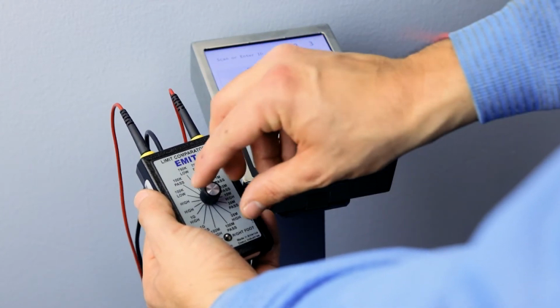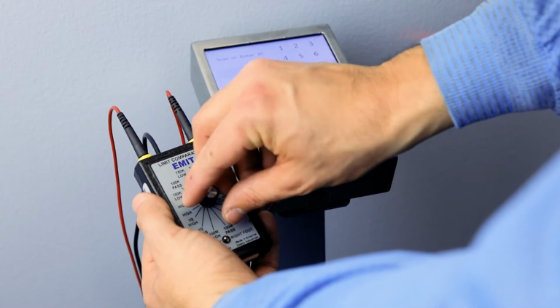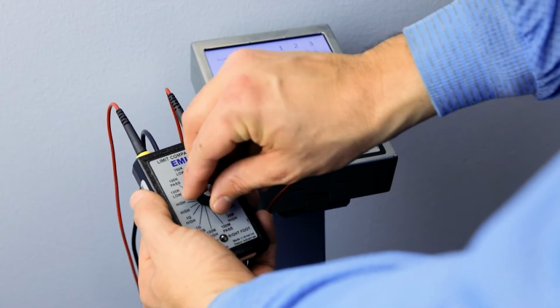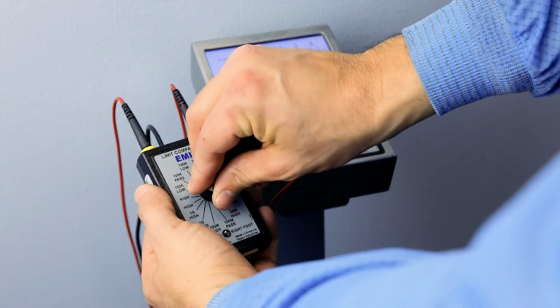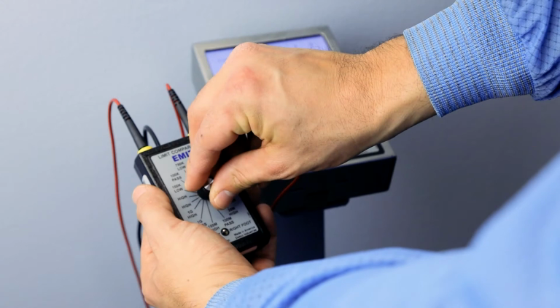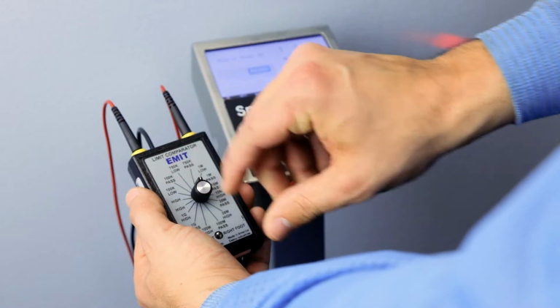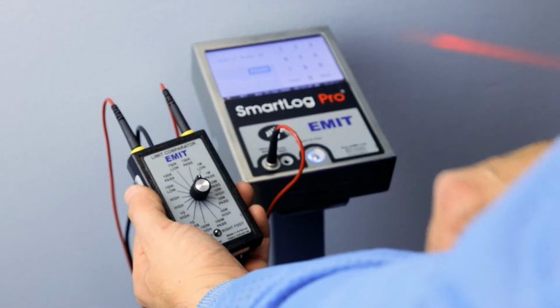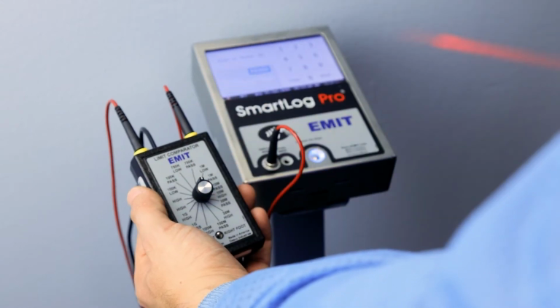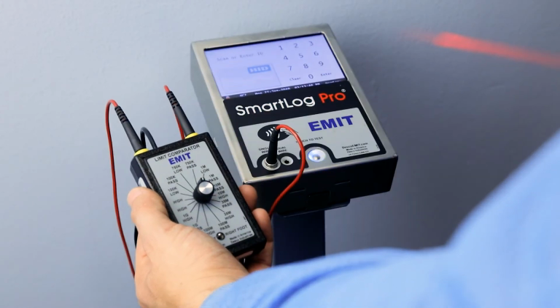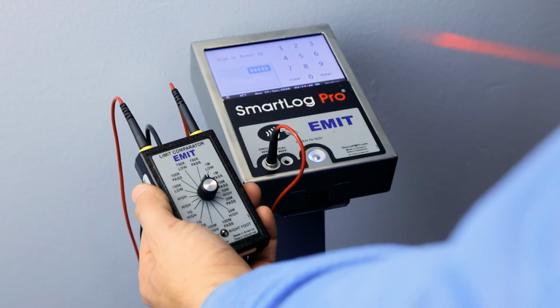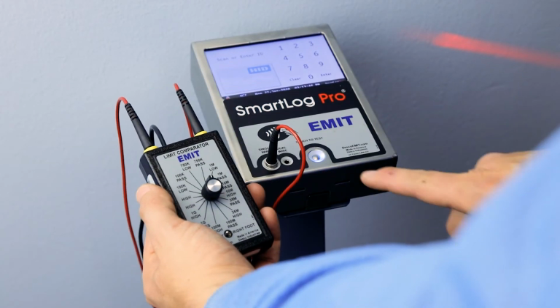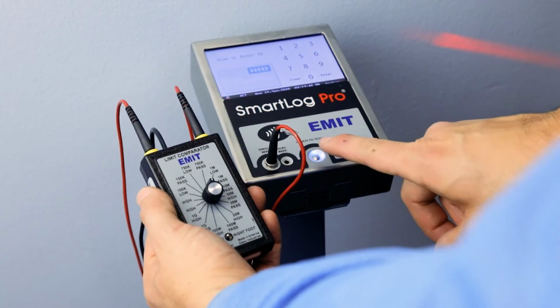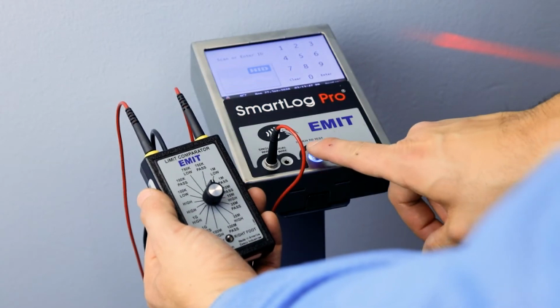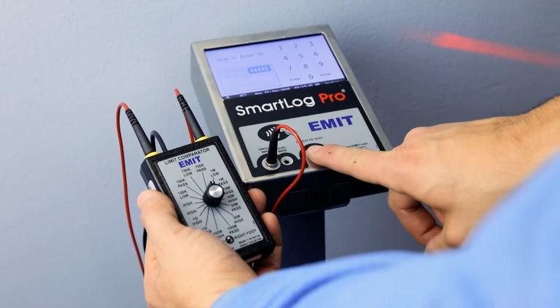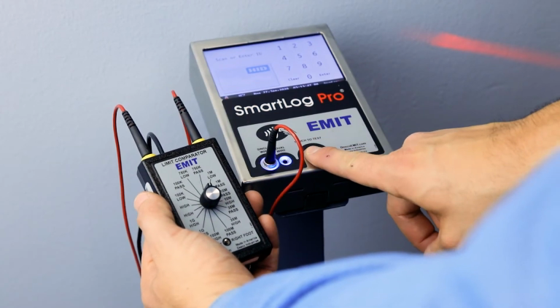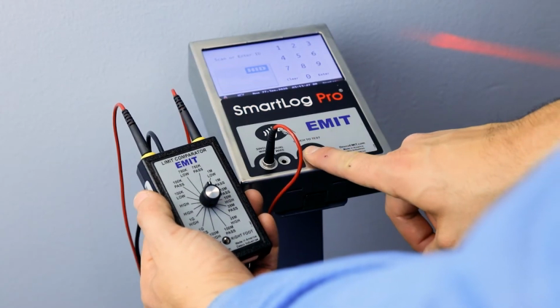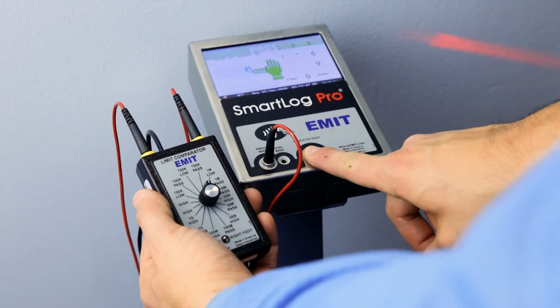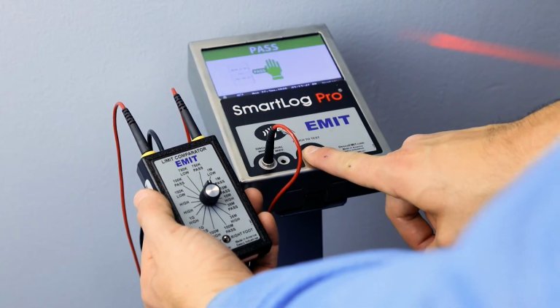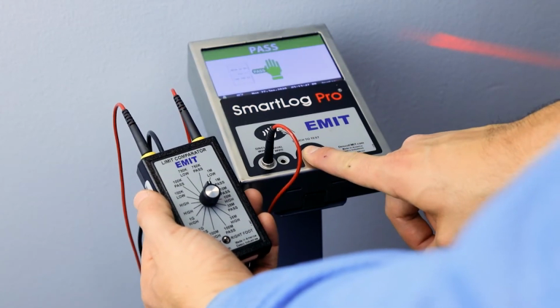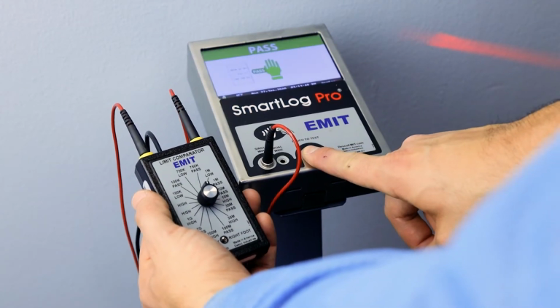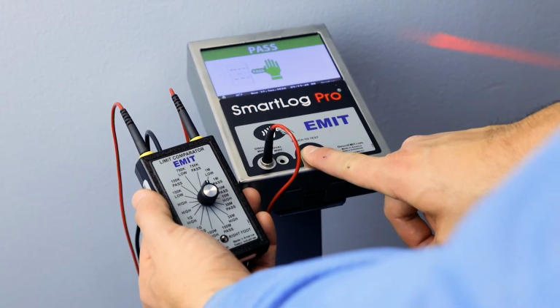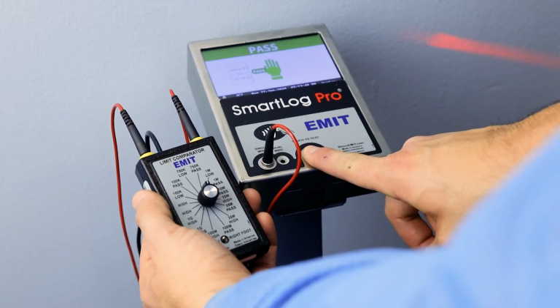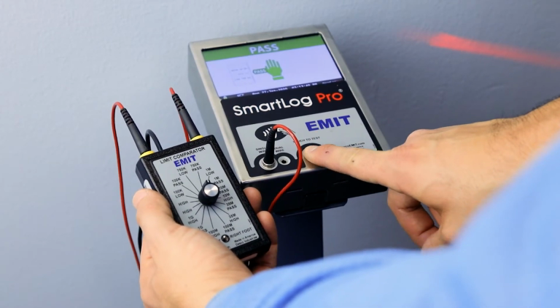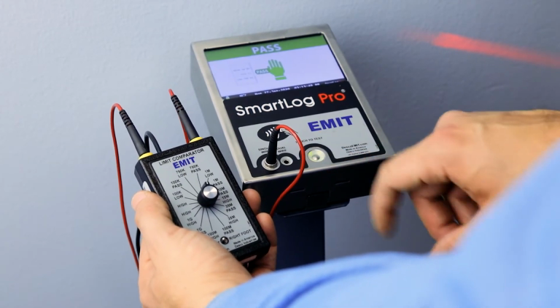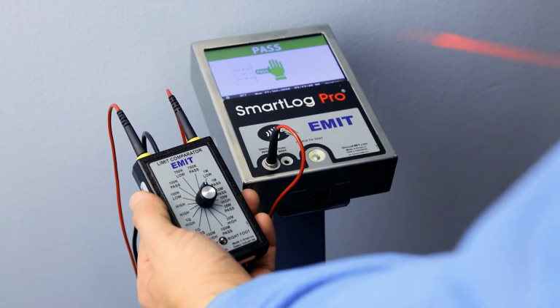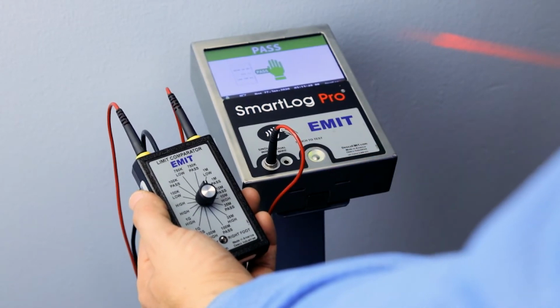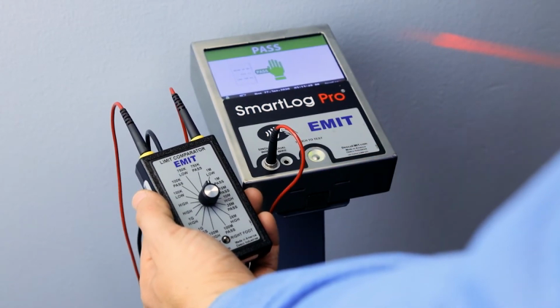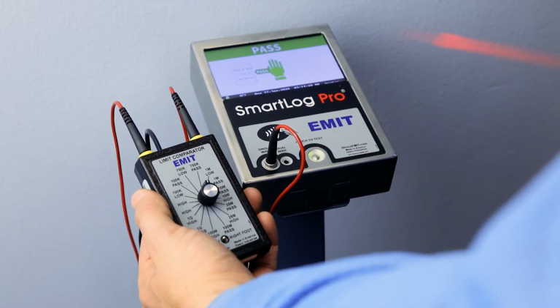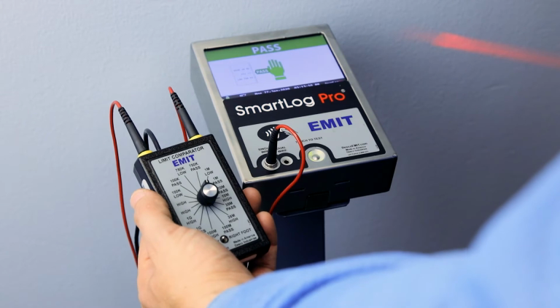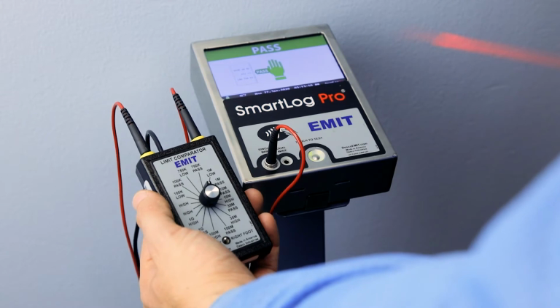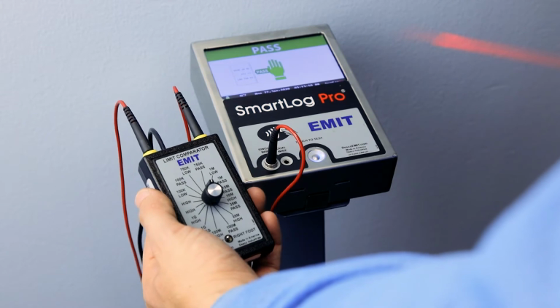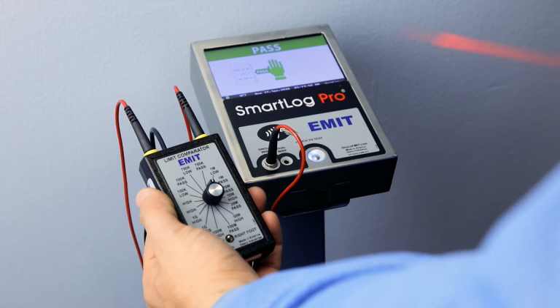Select 750K pass on the Limit Comparator and repeat the test. The tester should indicate a wrist strap pass condition.